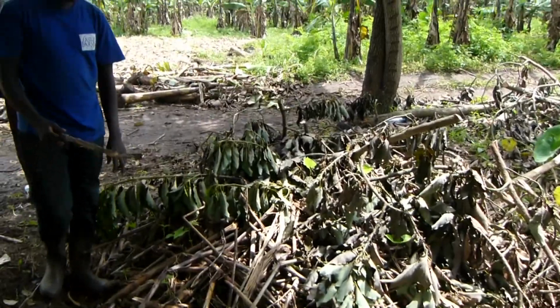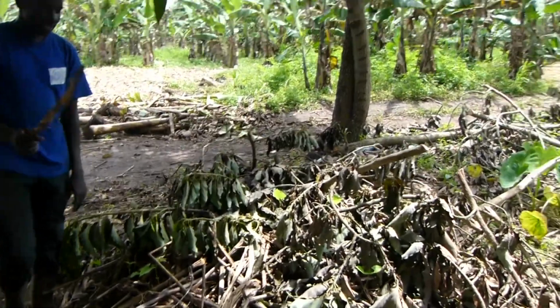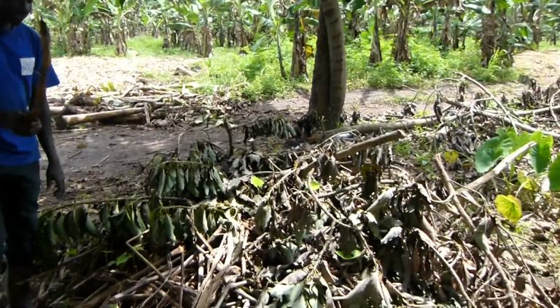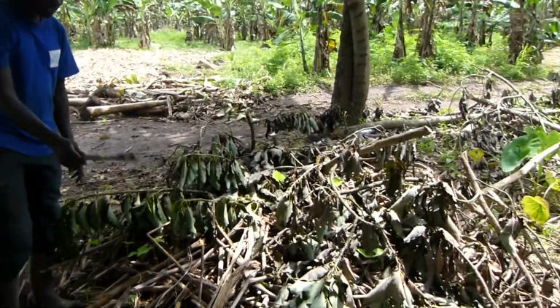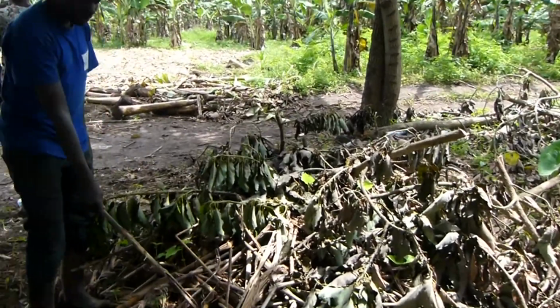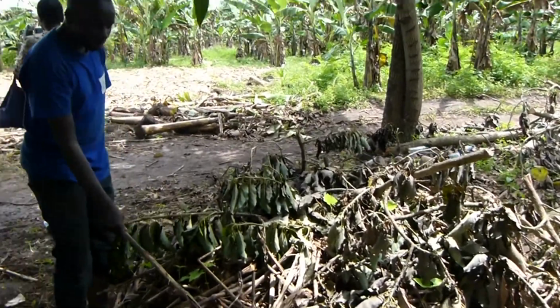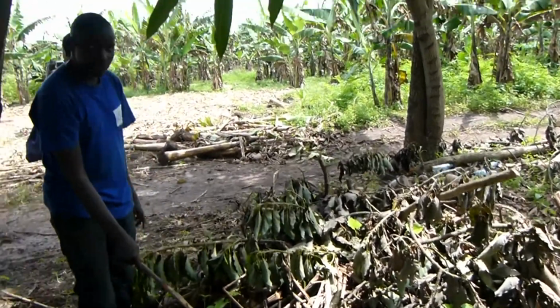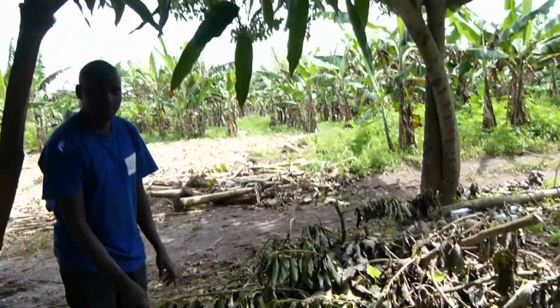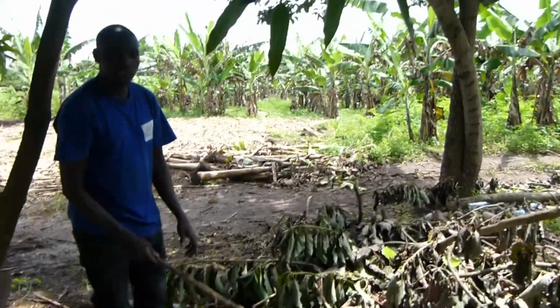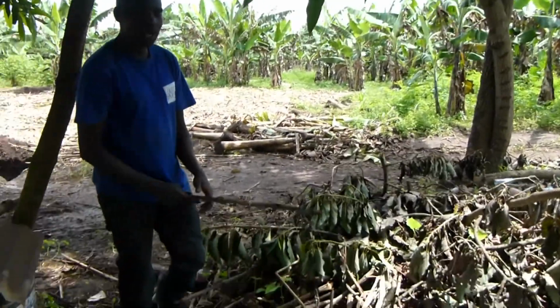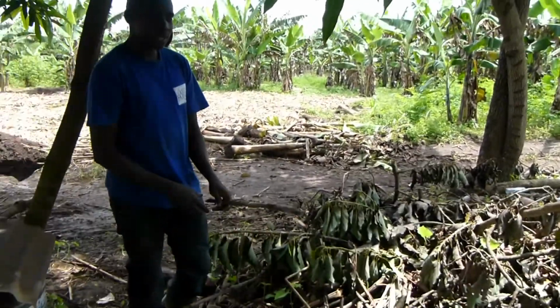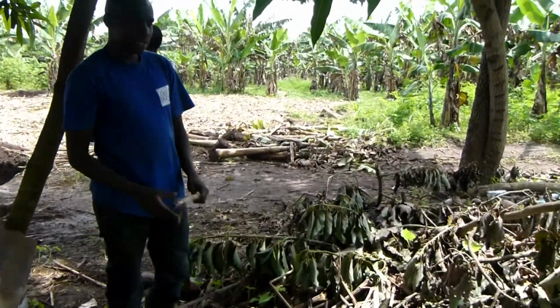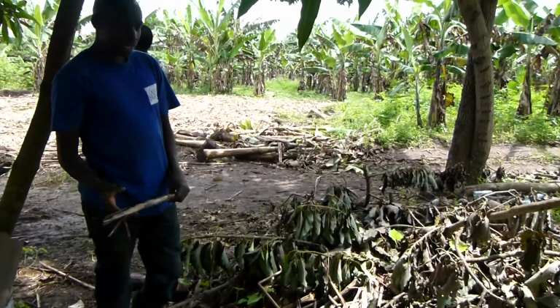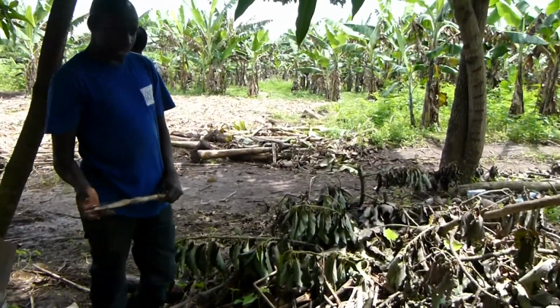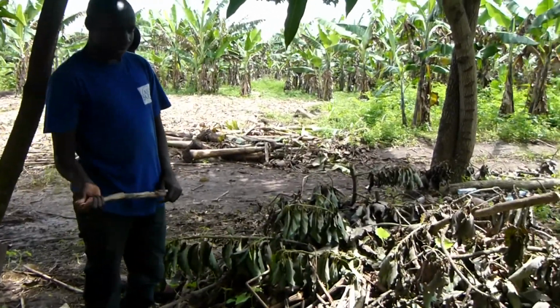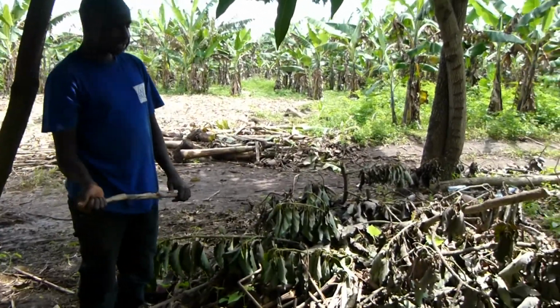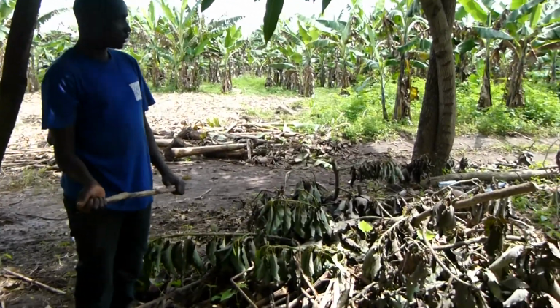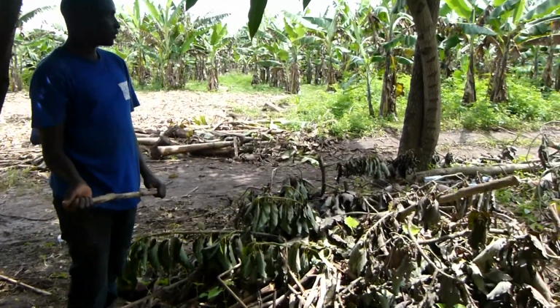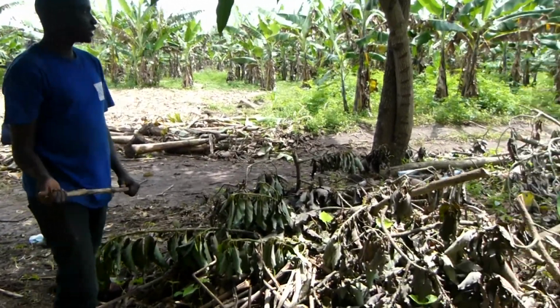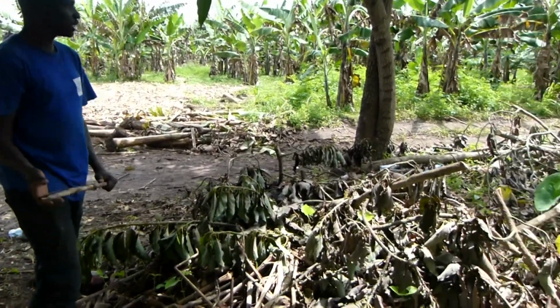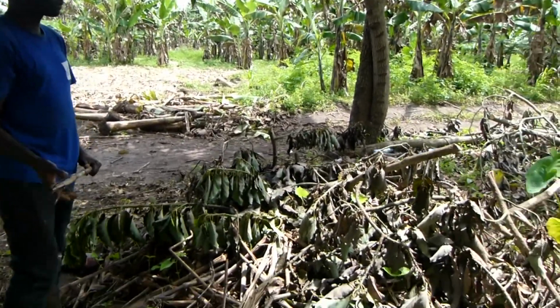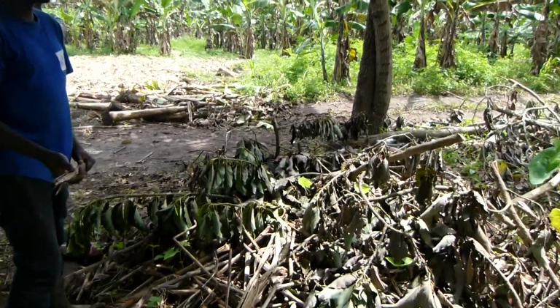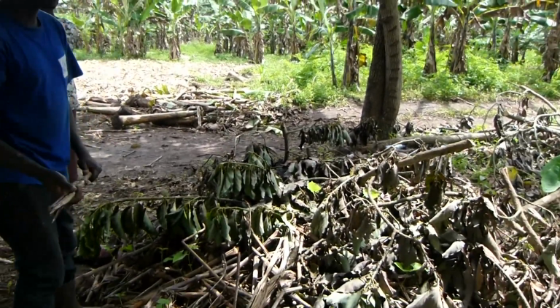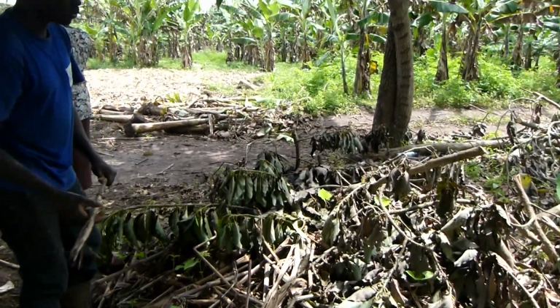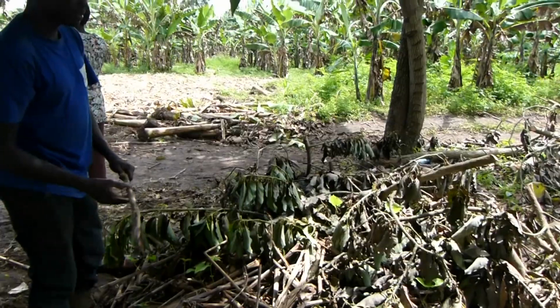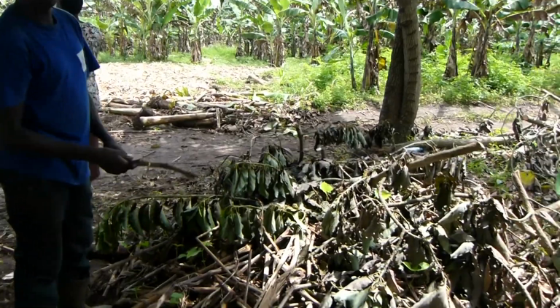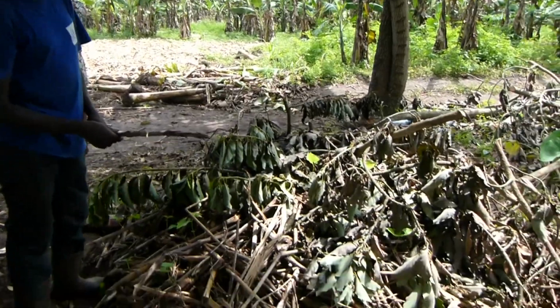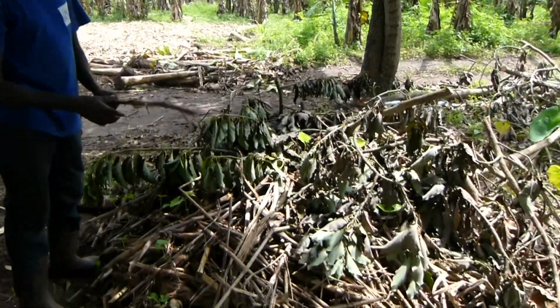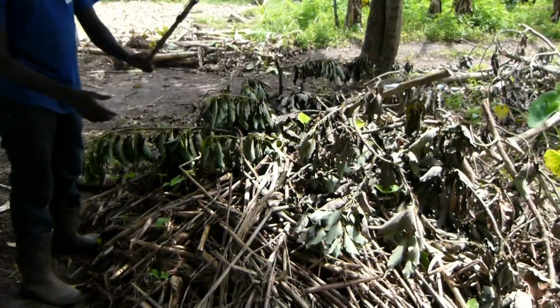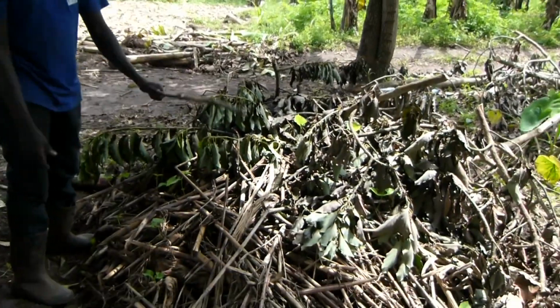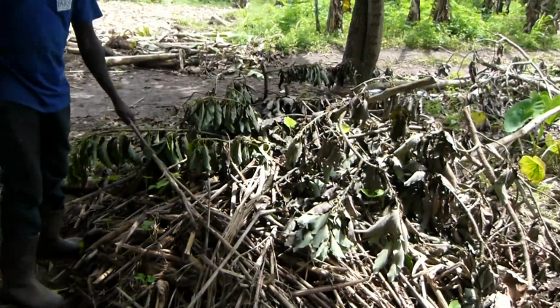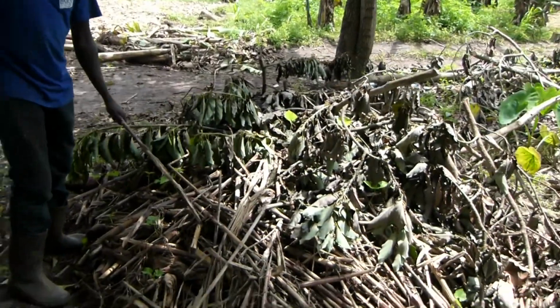This is our compost manure. I want to take you through the steps we go through while making this compost manure.